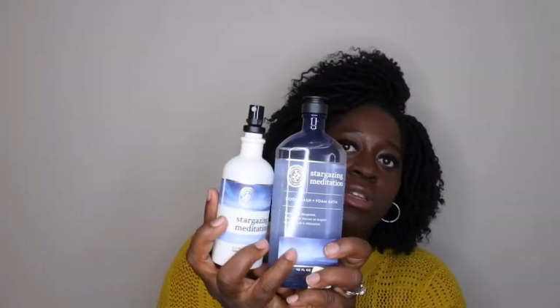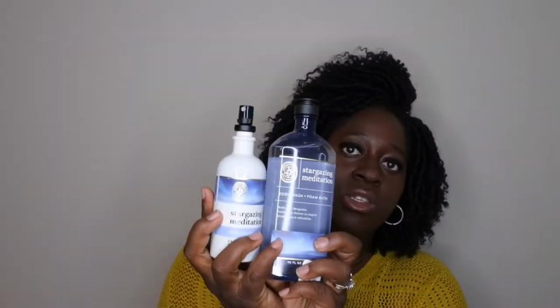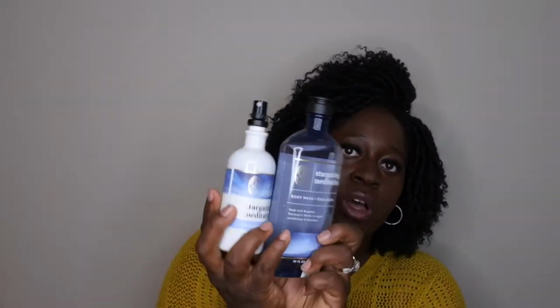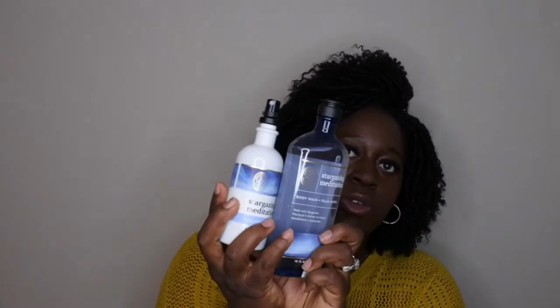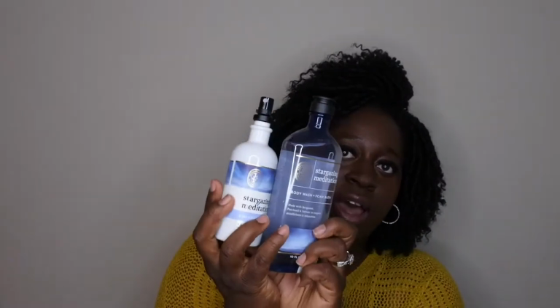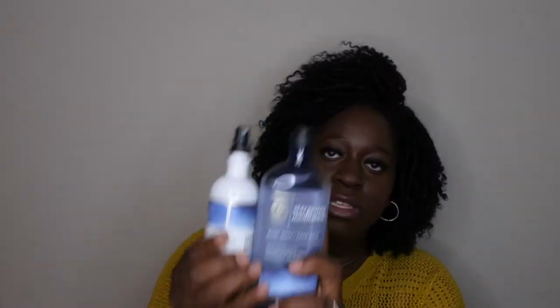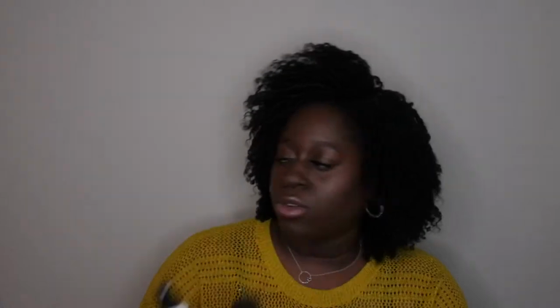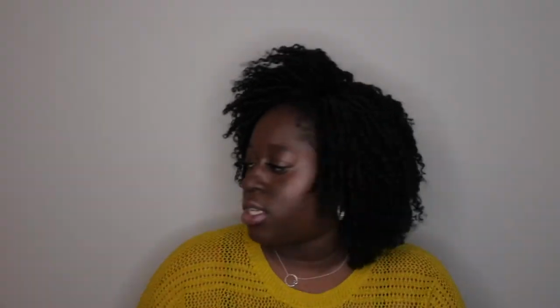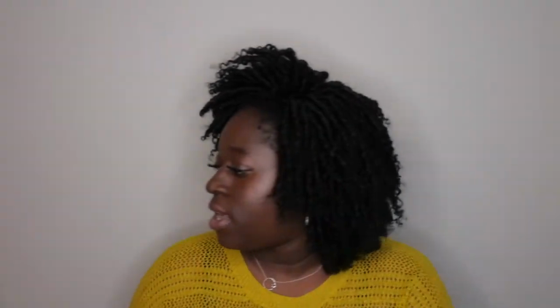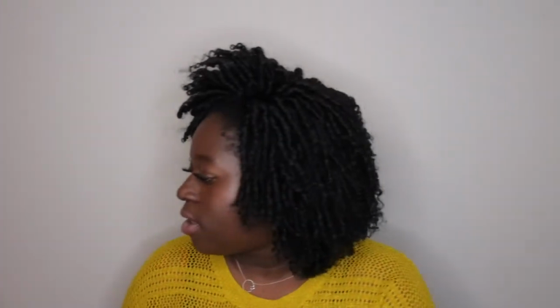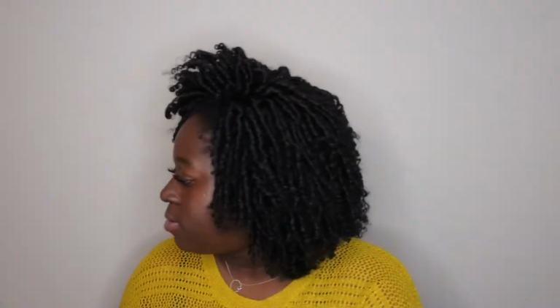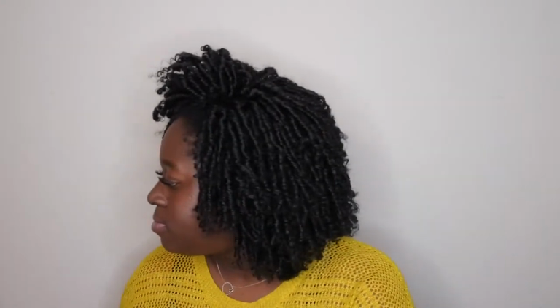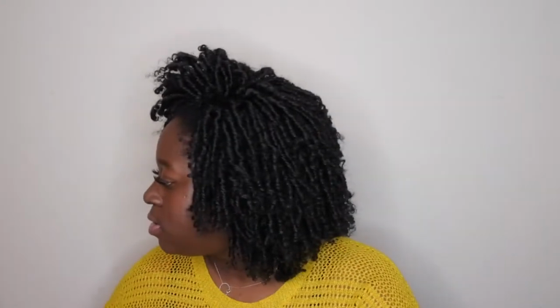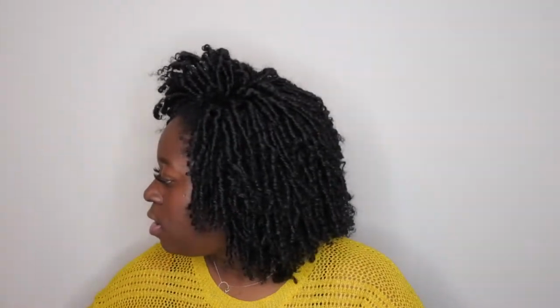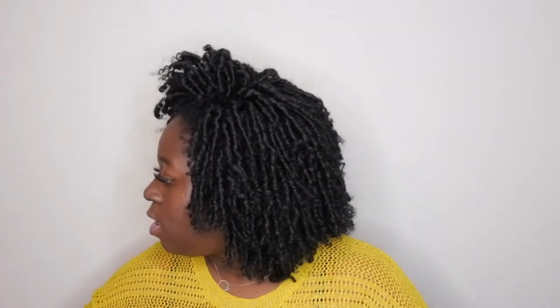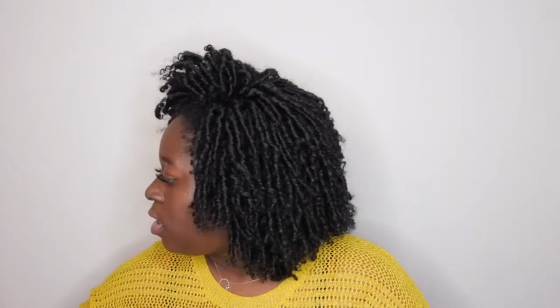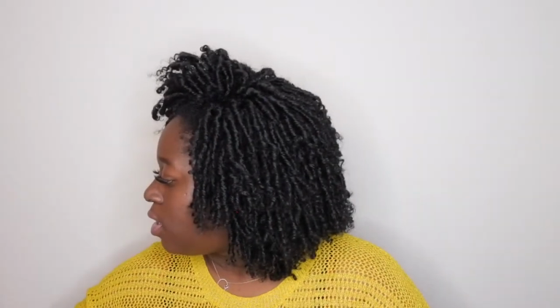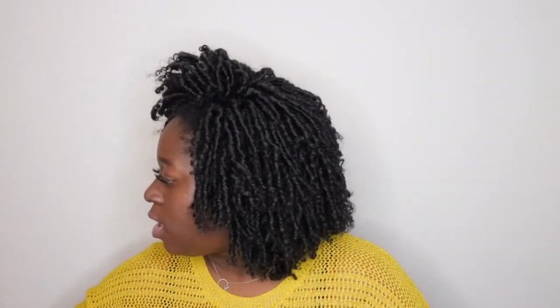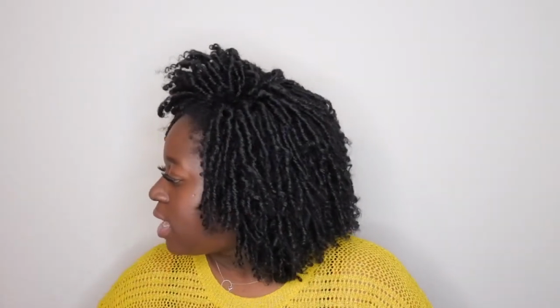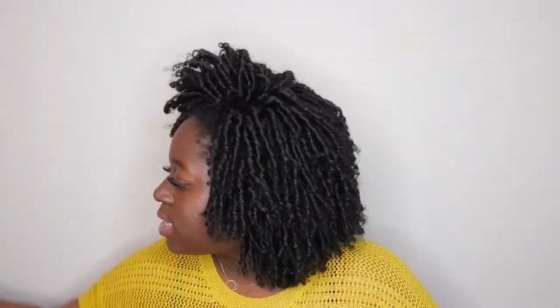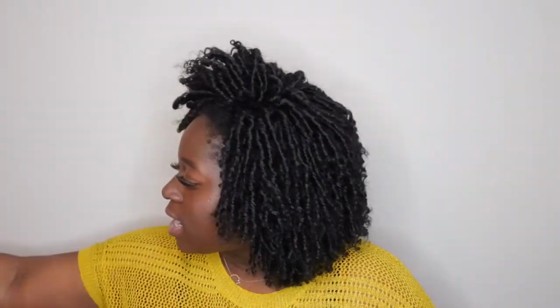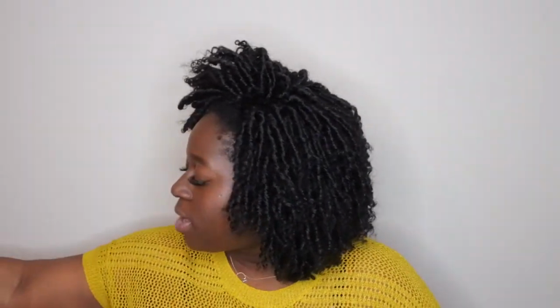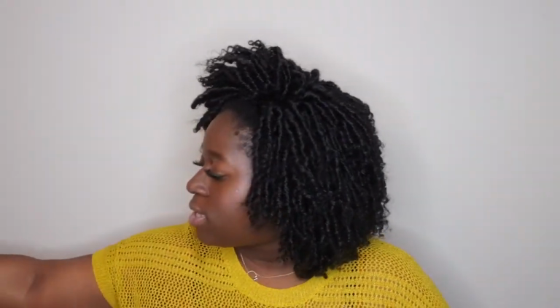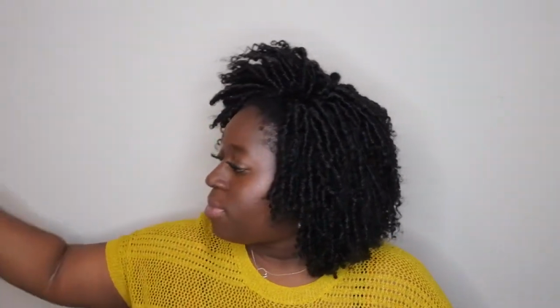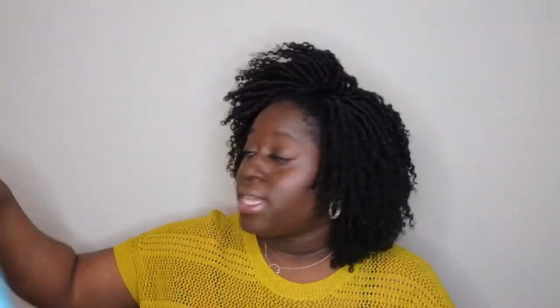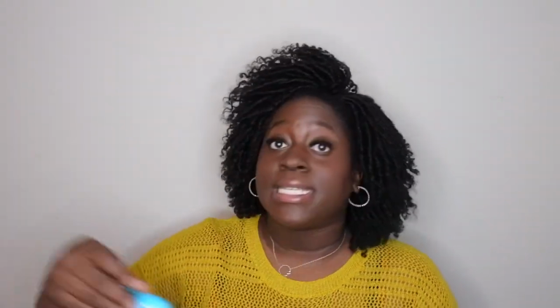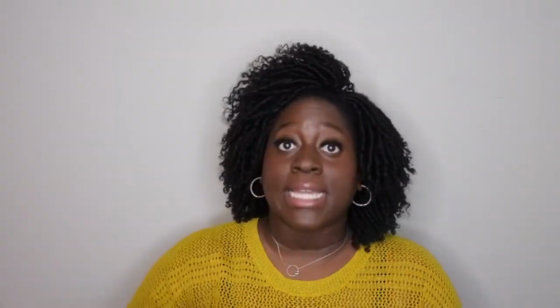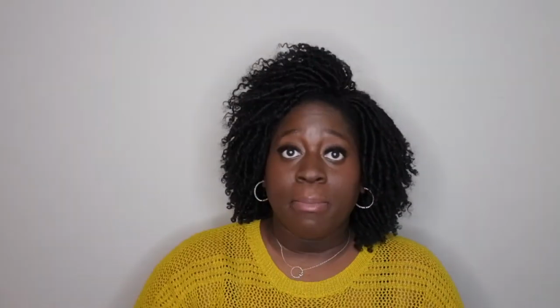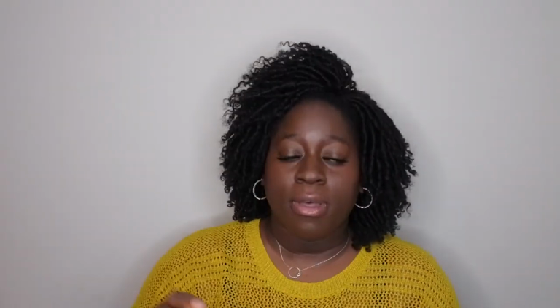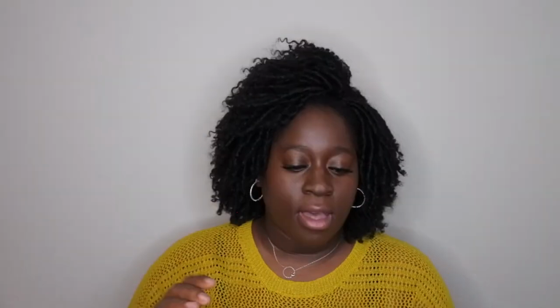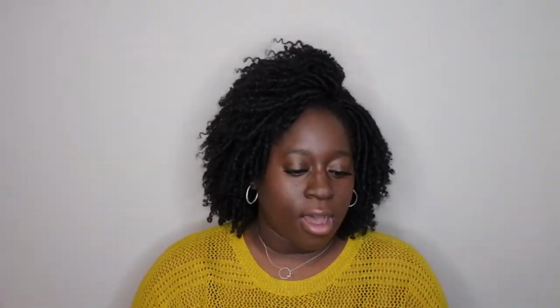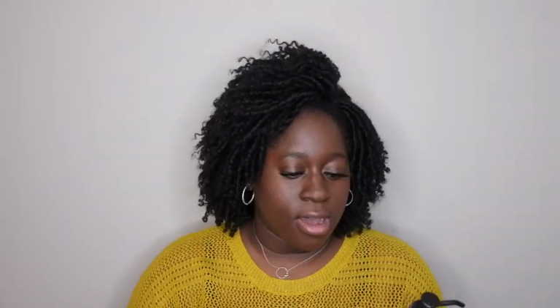I also picked up the Stargazing Meditation in the essential oil mist as well, so I have that little set.